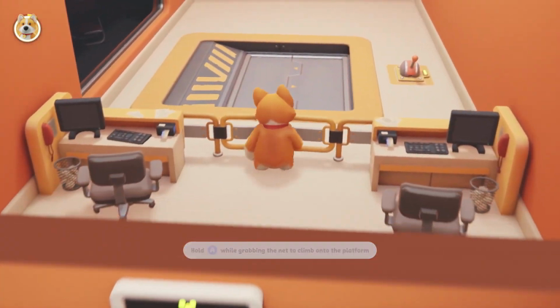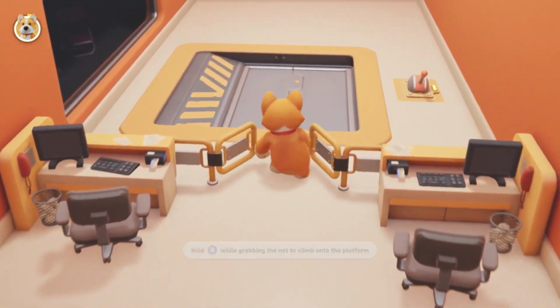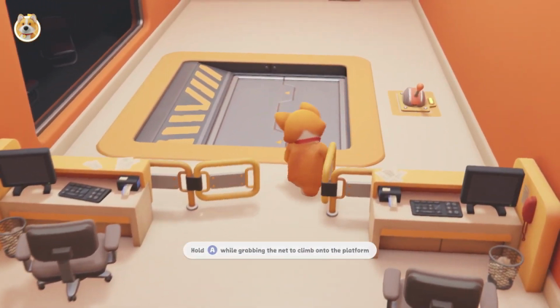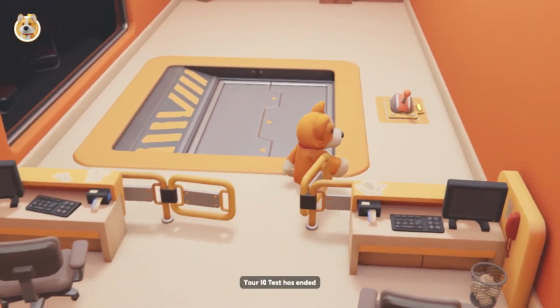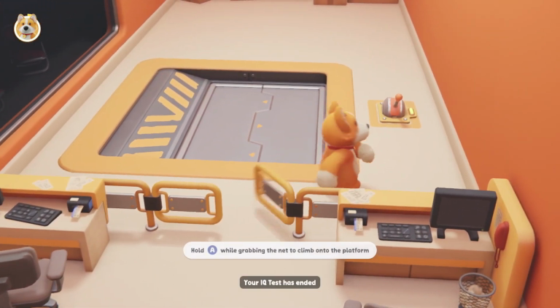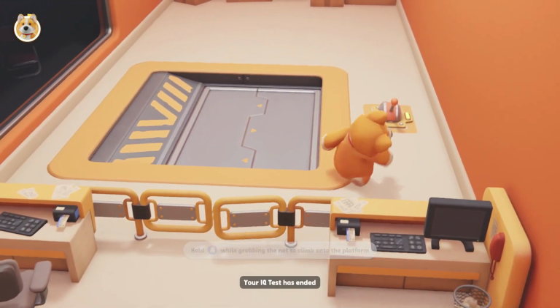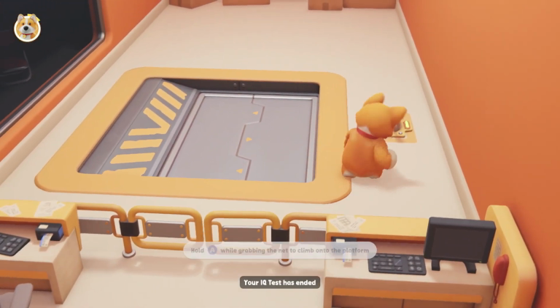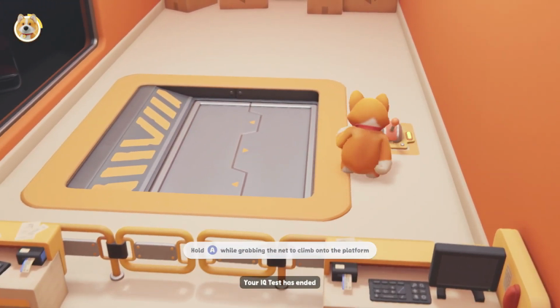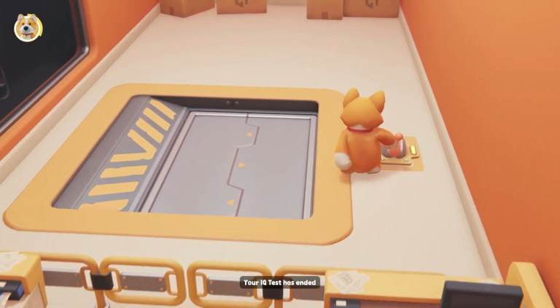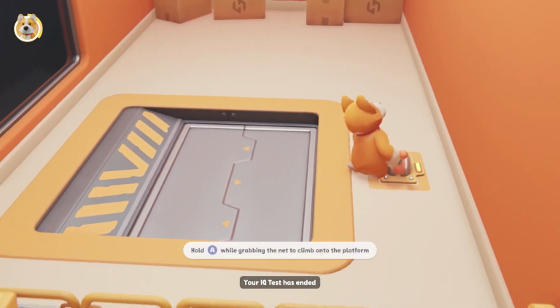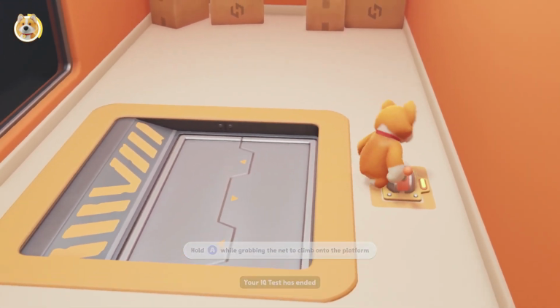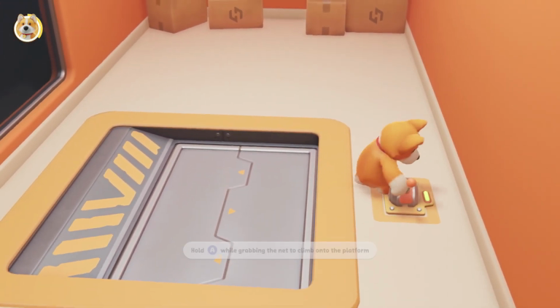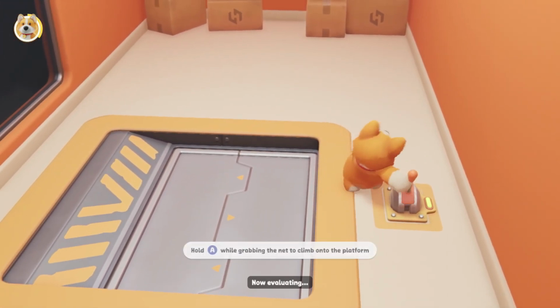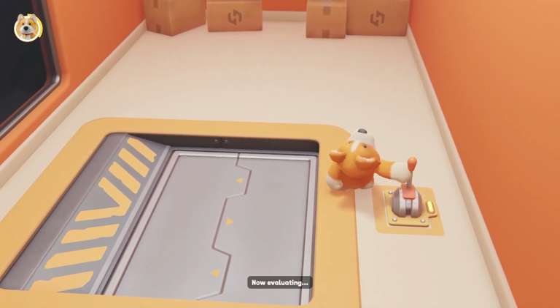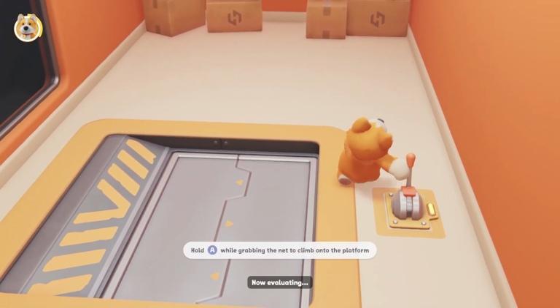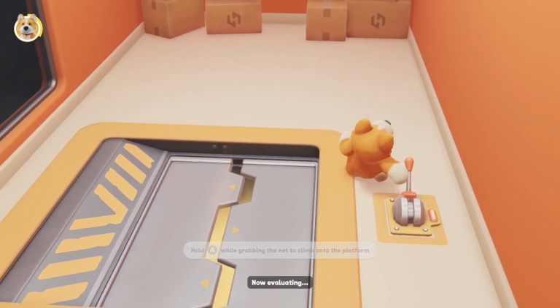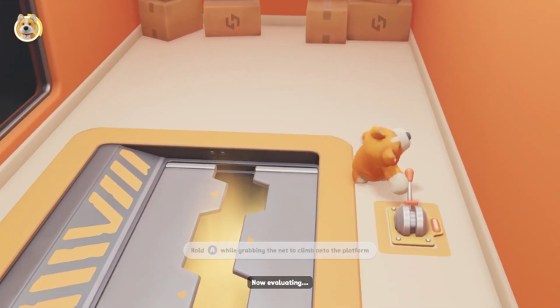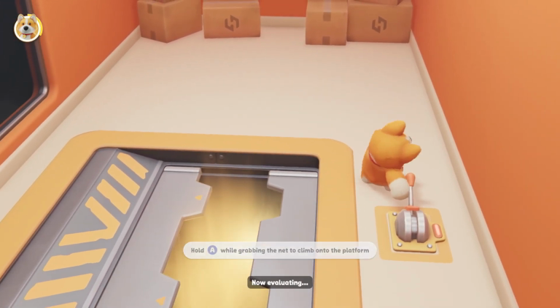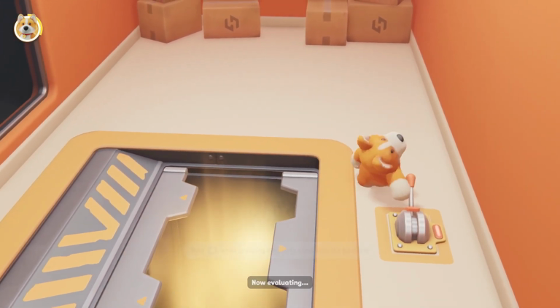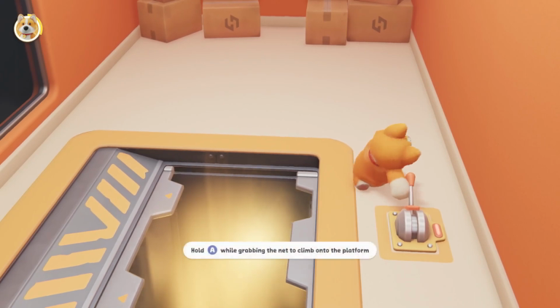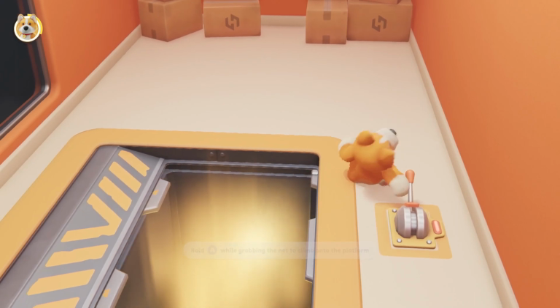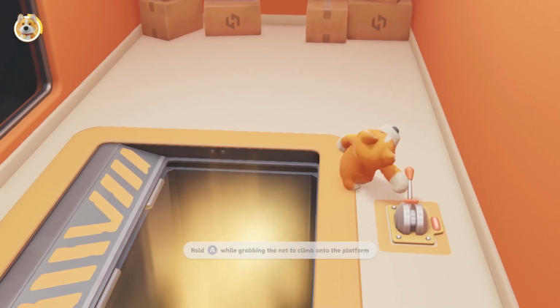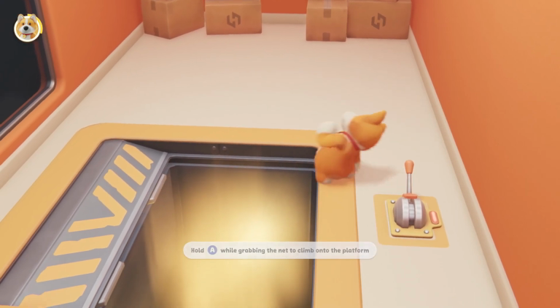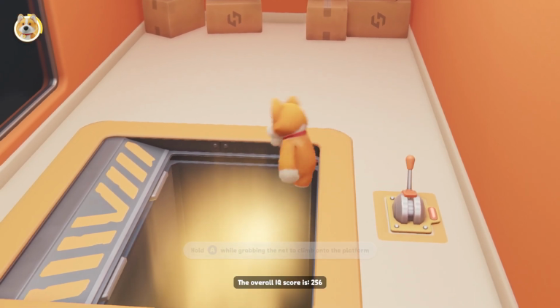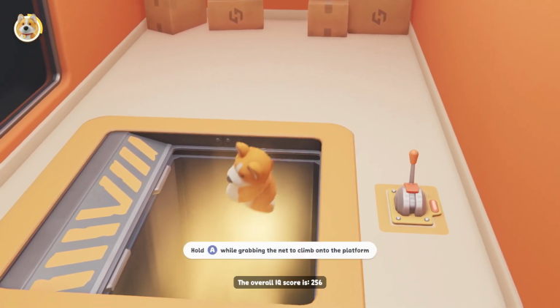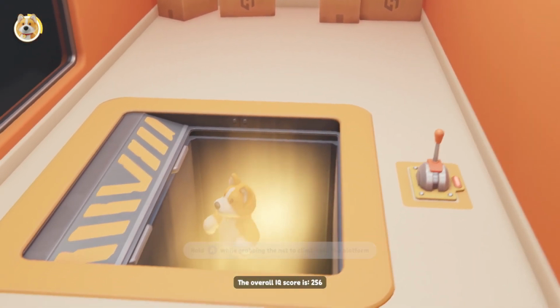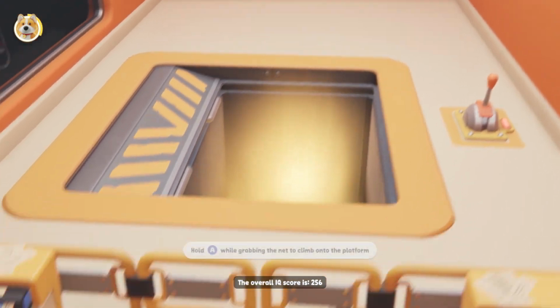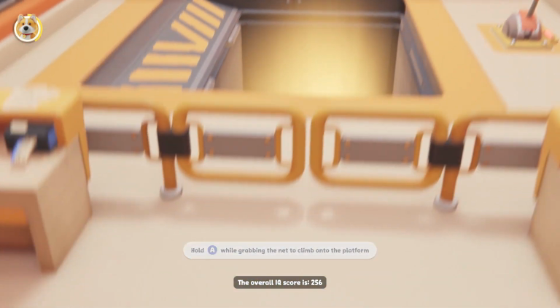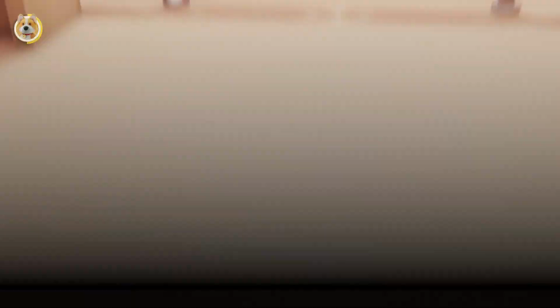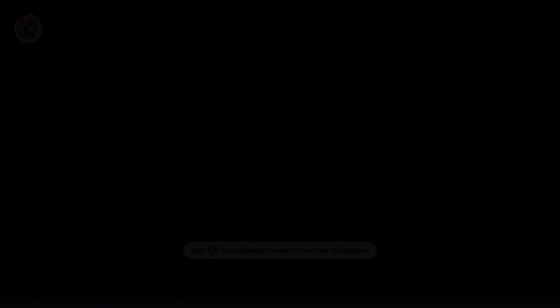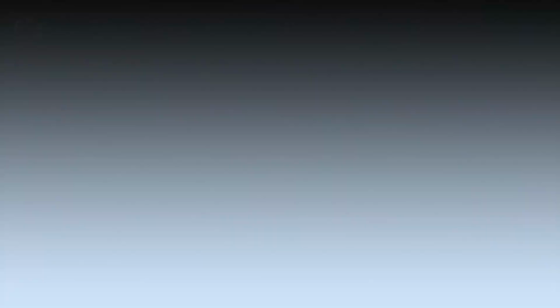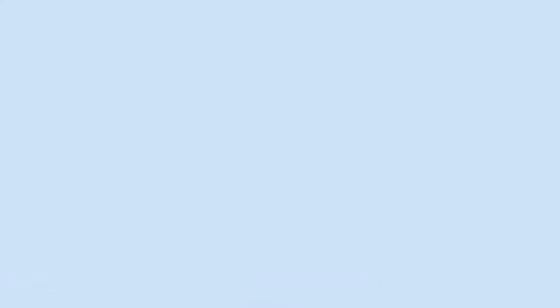Your IQ test has ended. Now evaluating. The overall IQ score is...